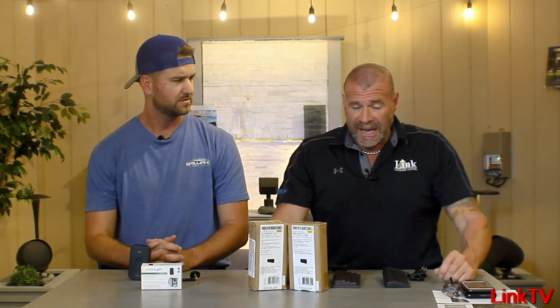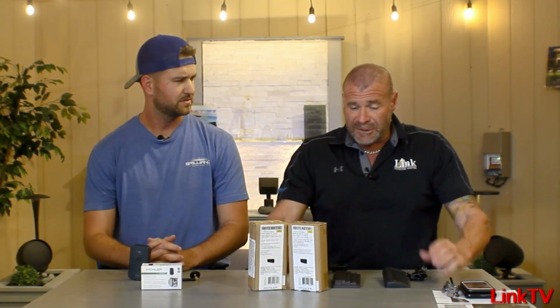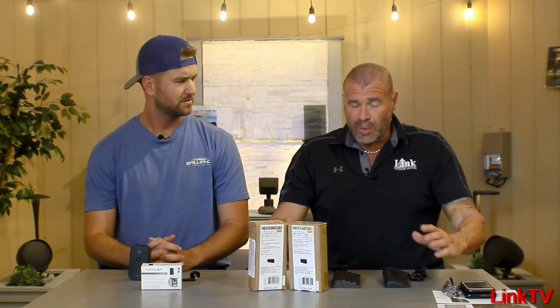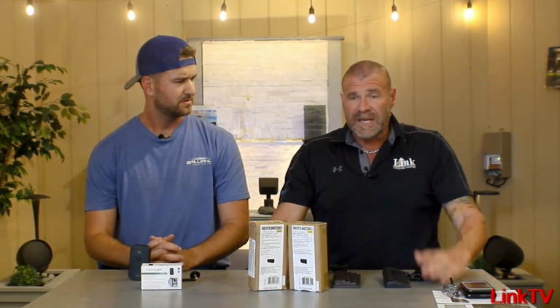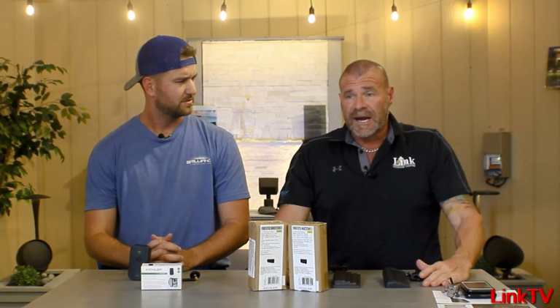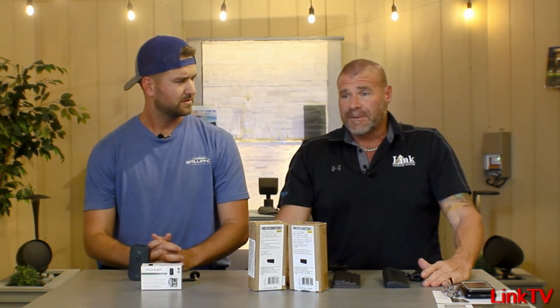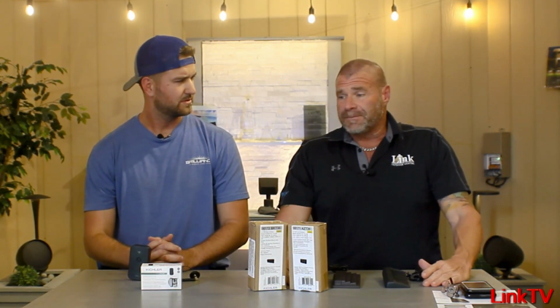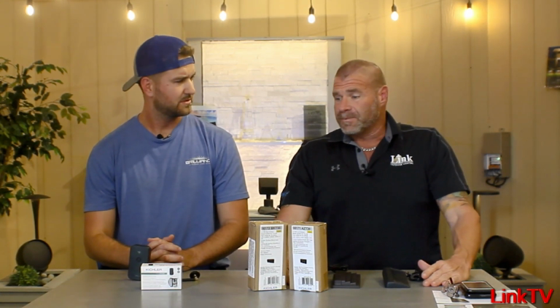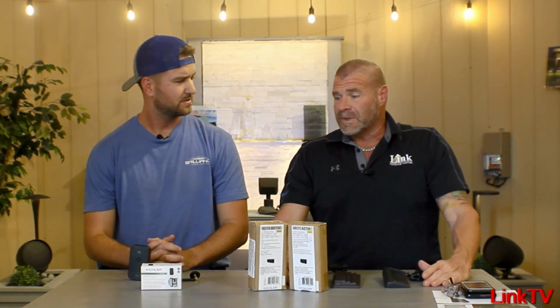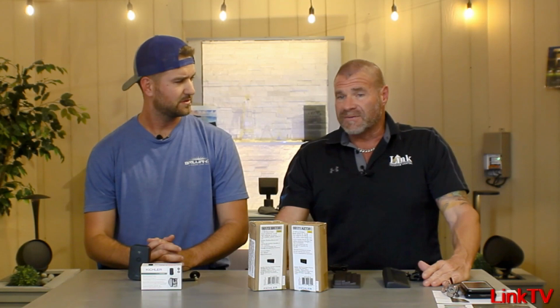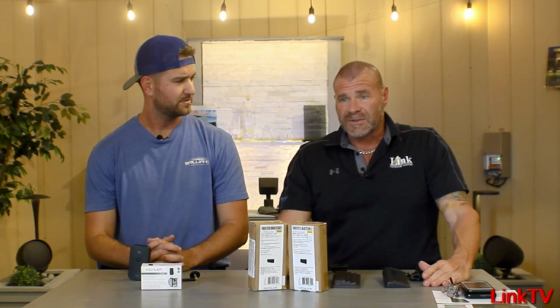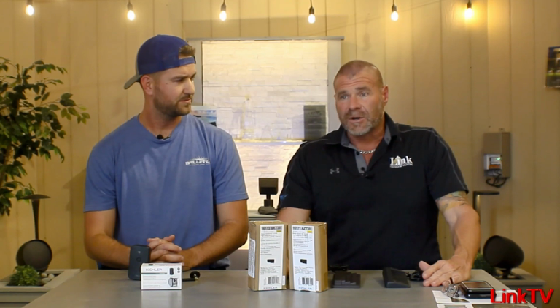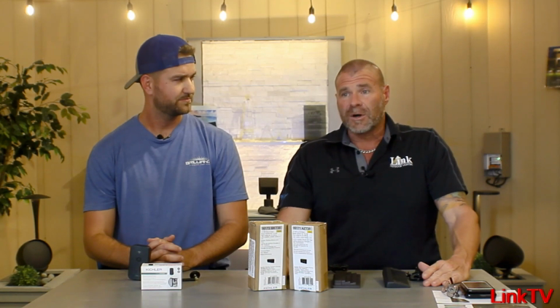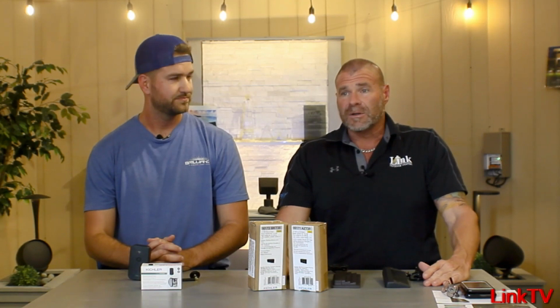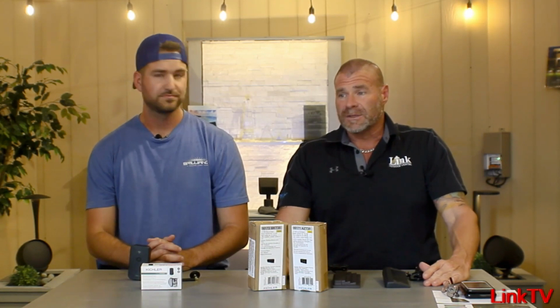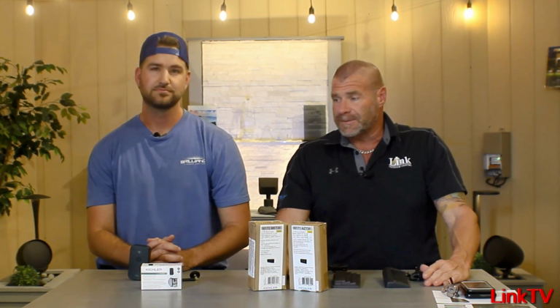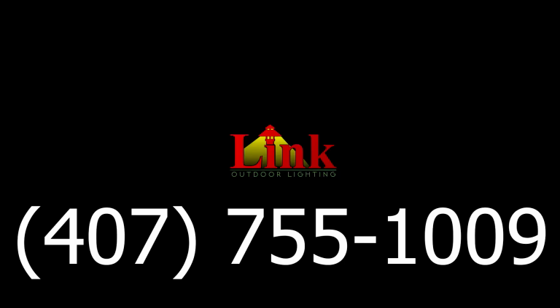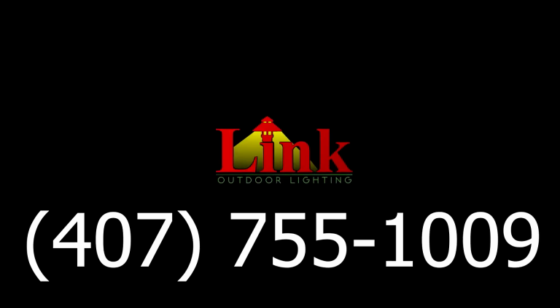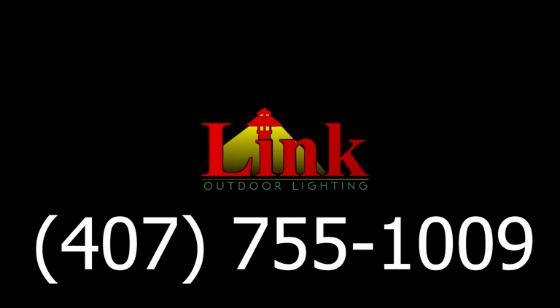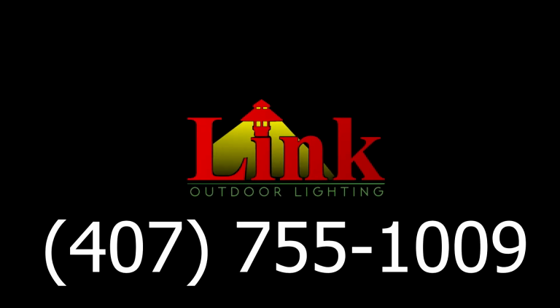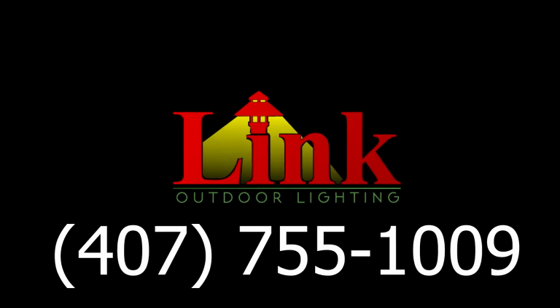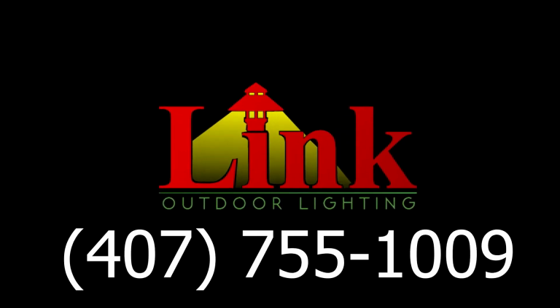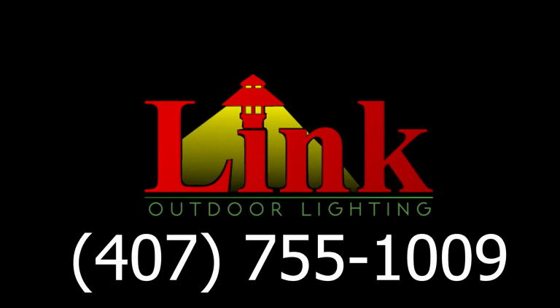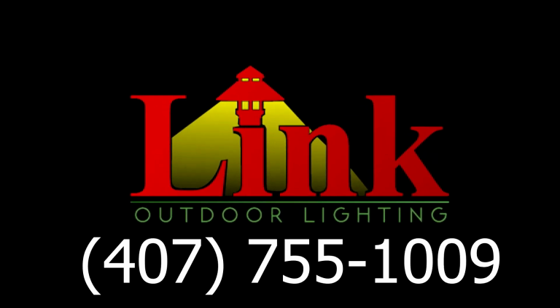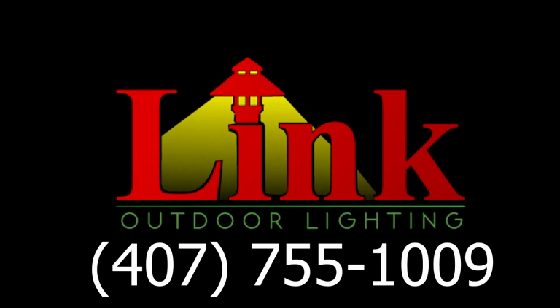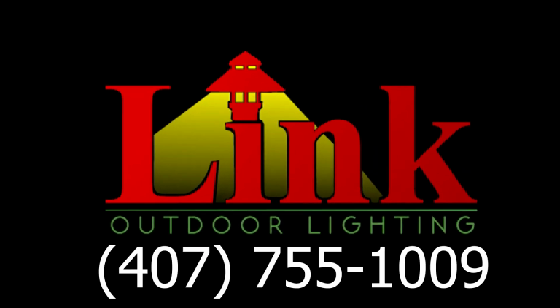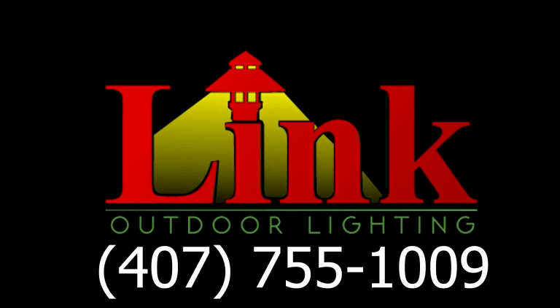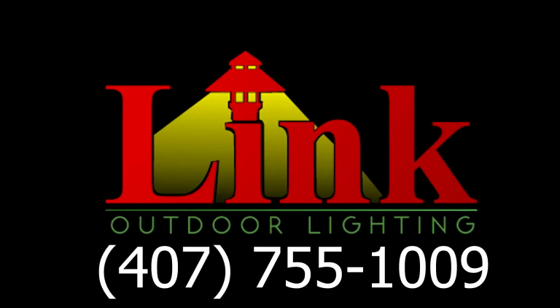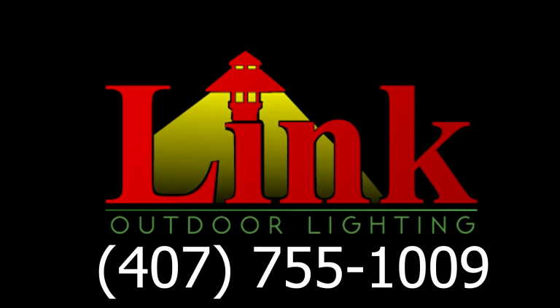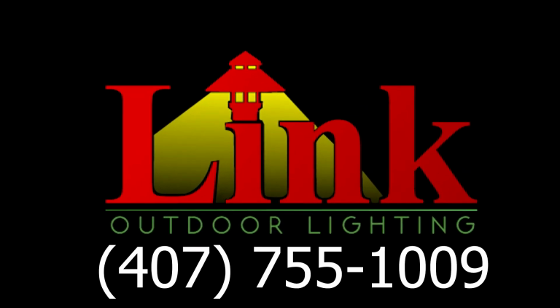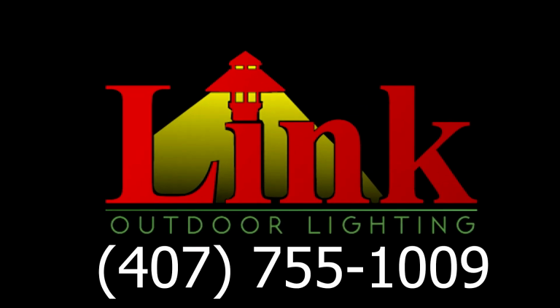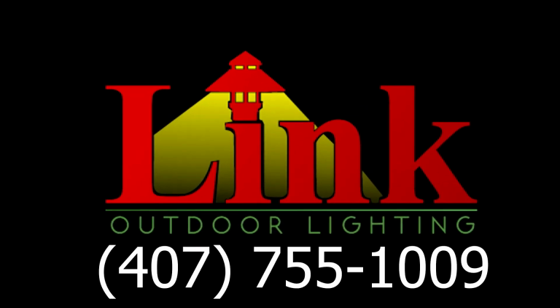Guys, we got them. Give us a call. Thank you very much. Call us first. Thank you guys.